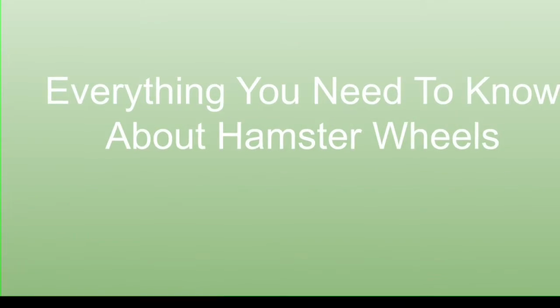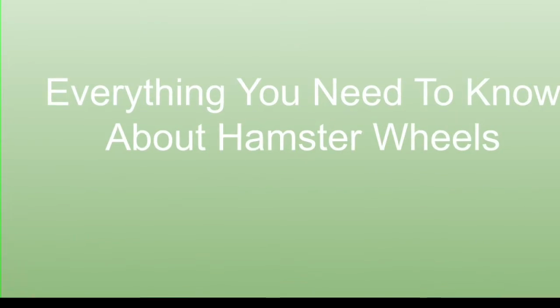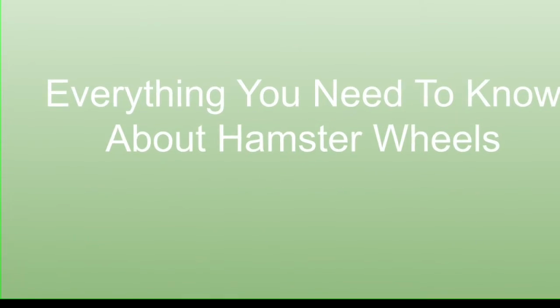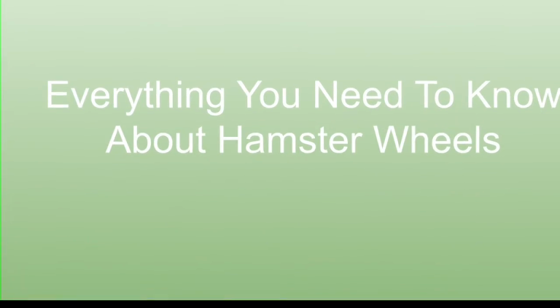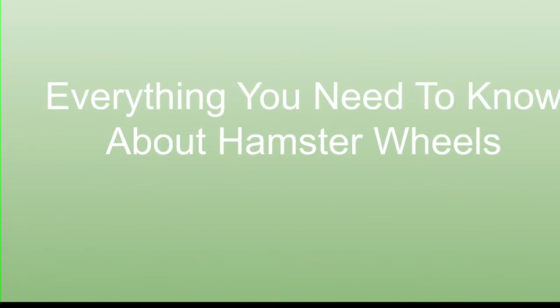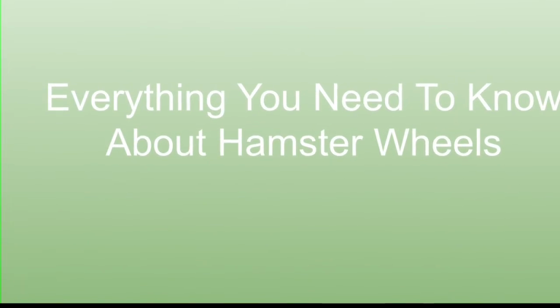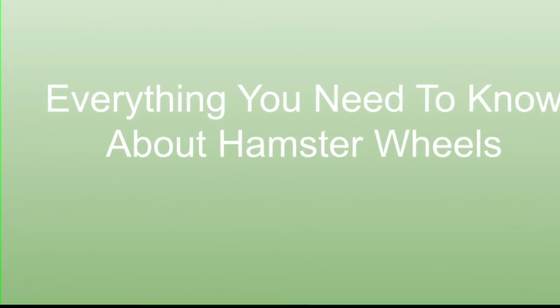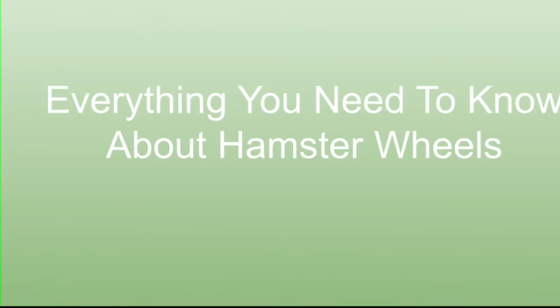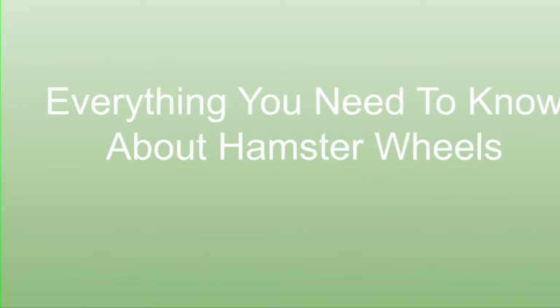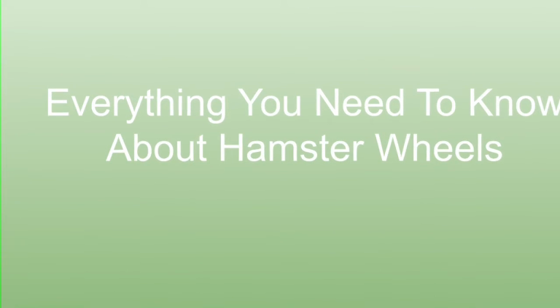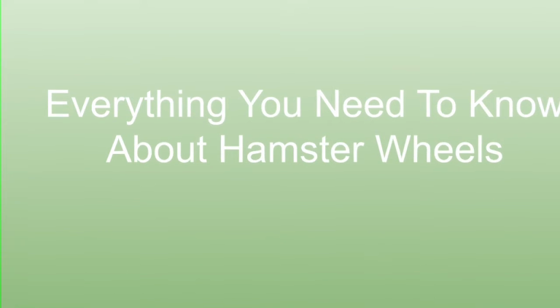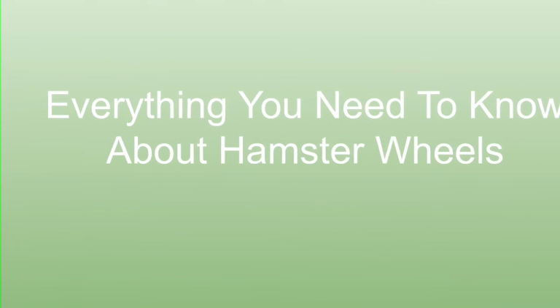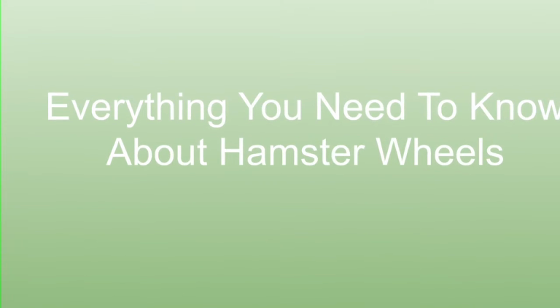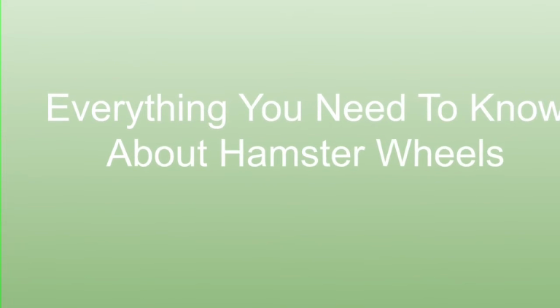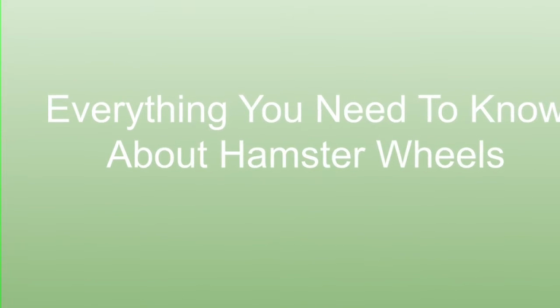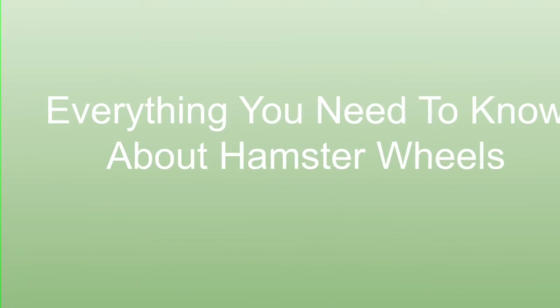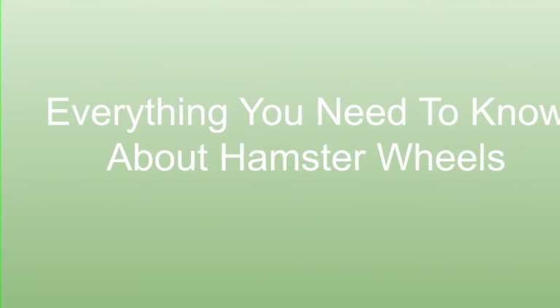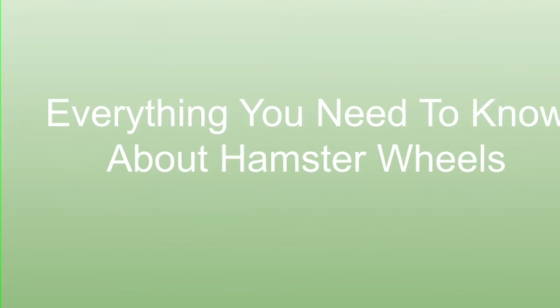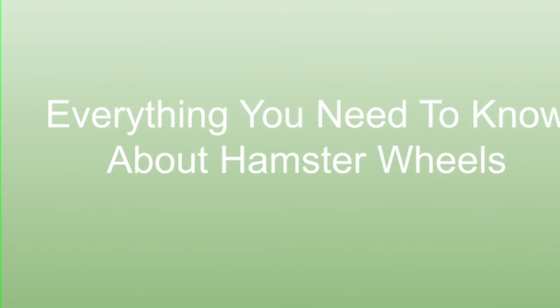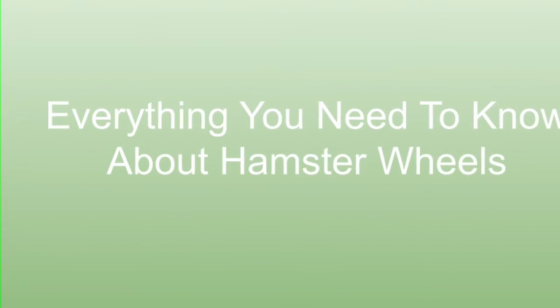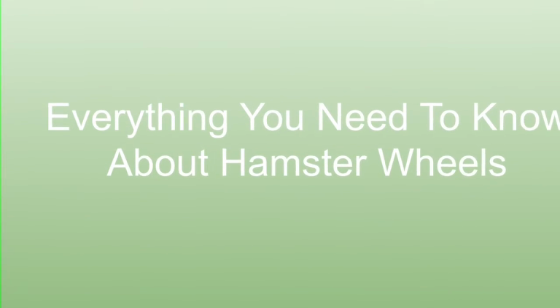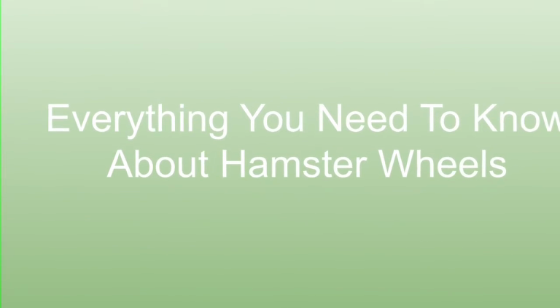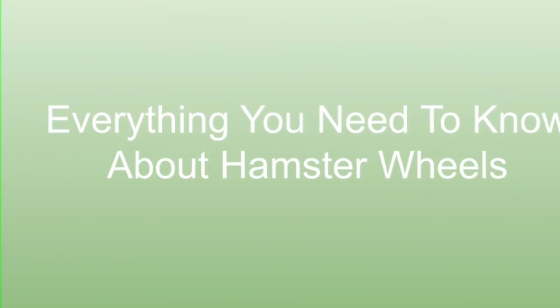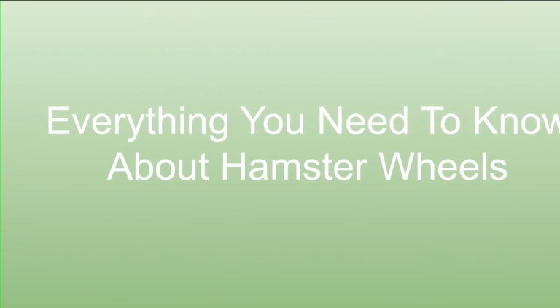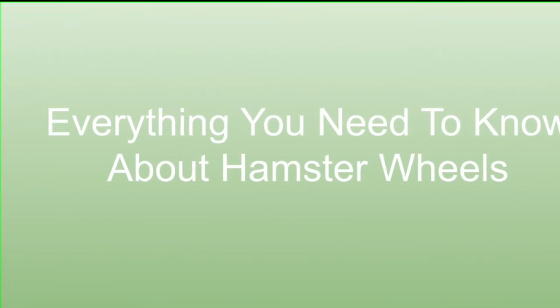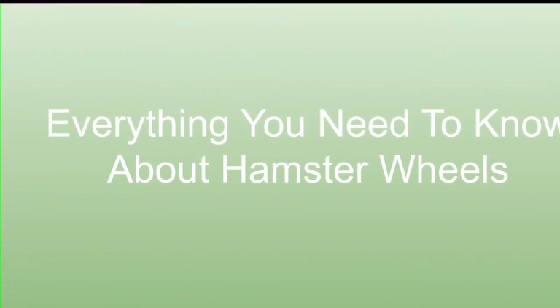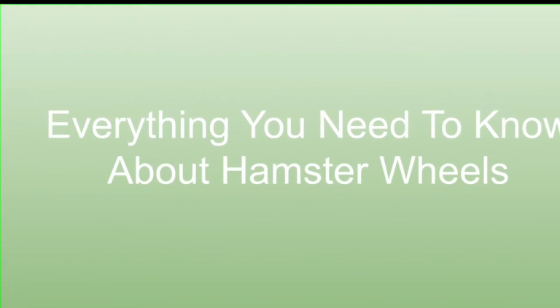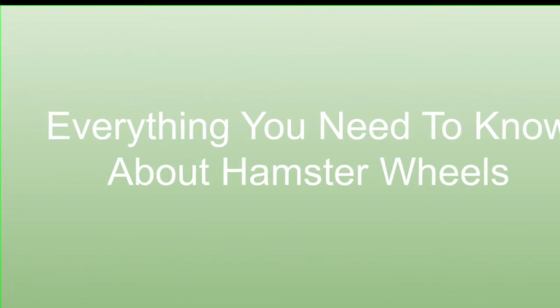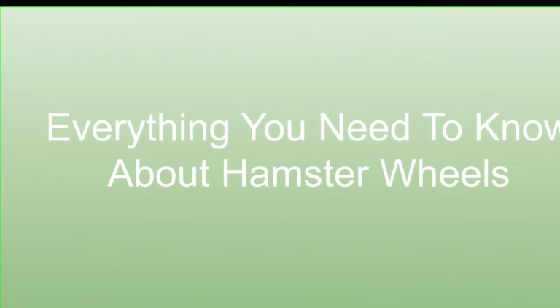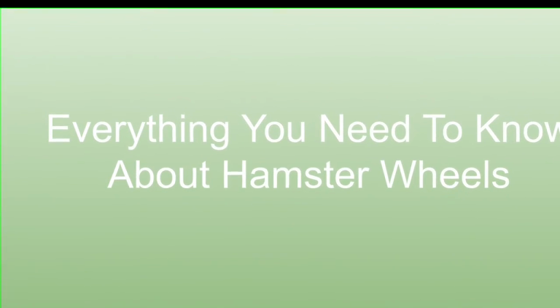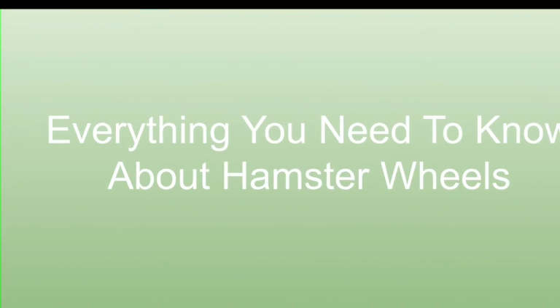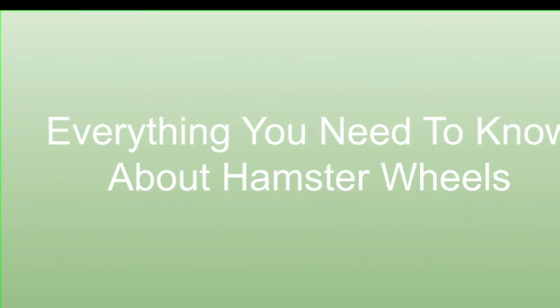Hello everyone, welcome back to another video from Happy Hammy. I hope you enjoy.